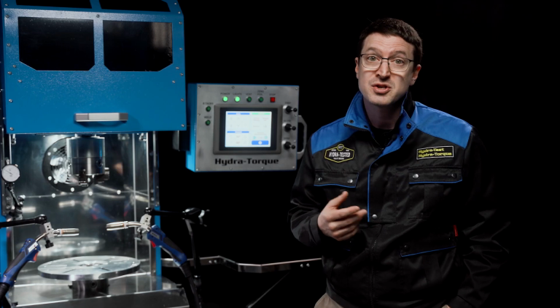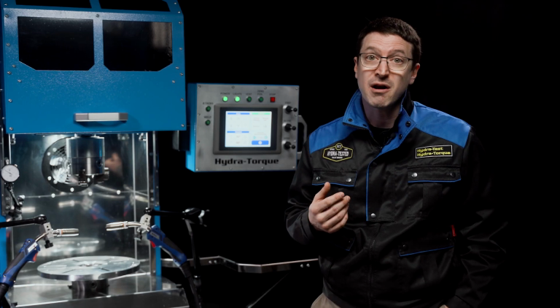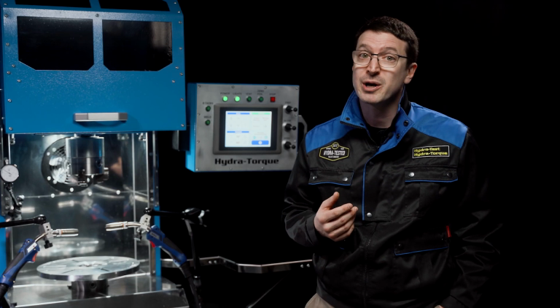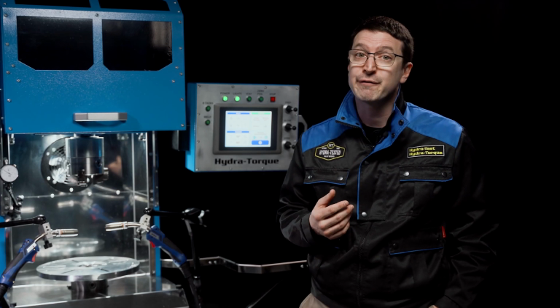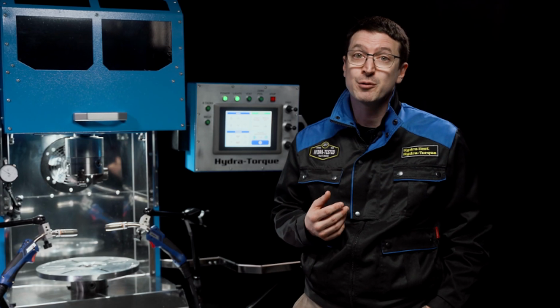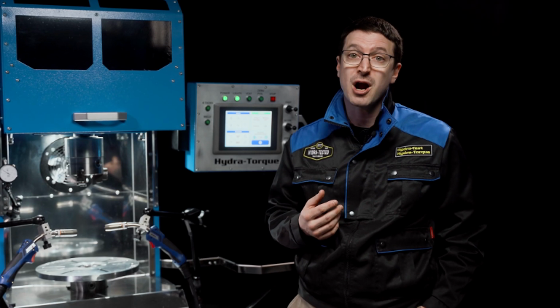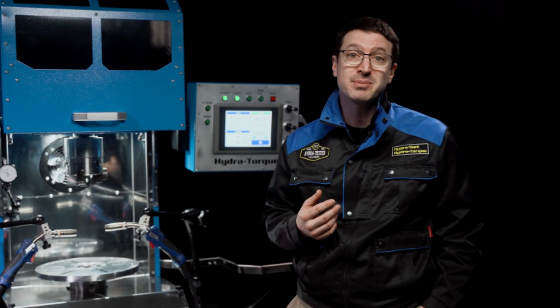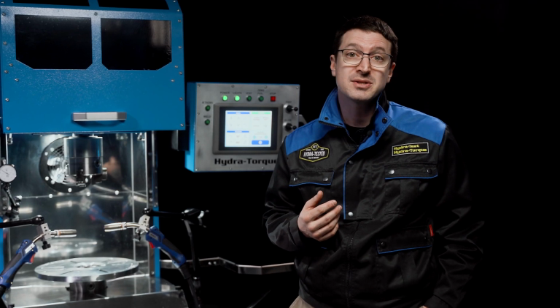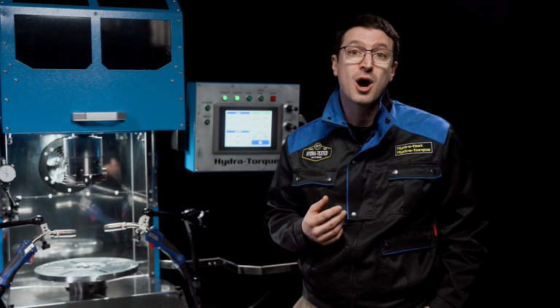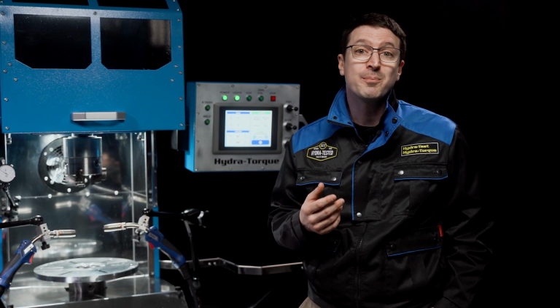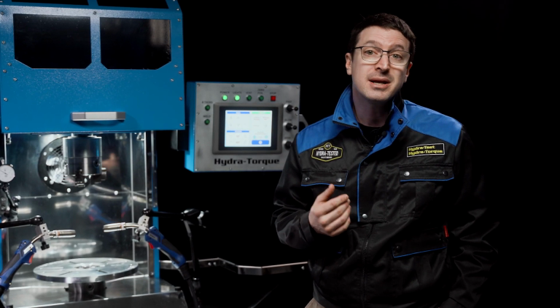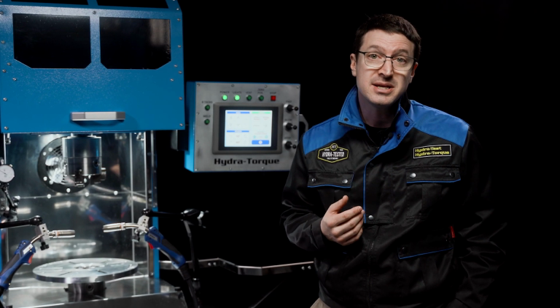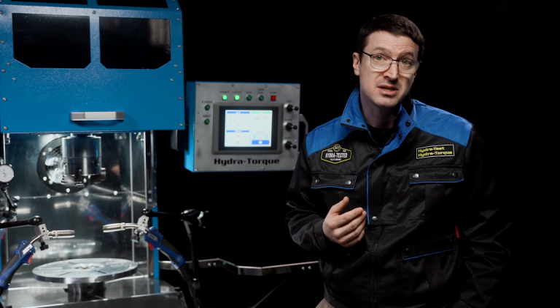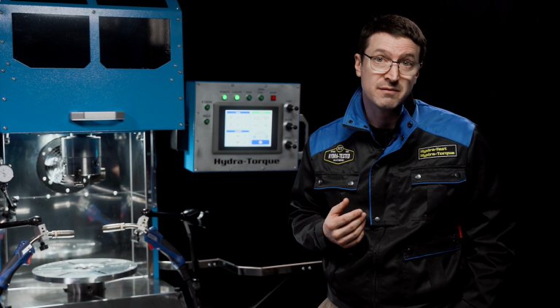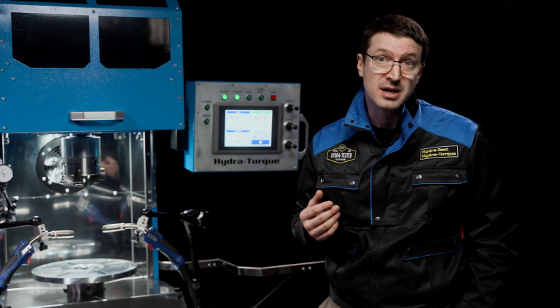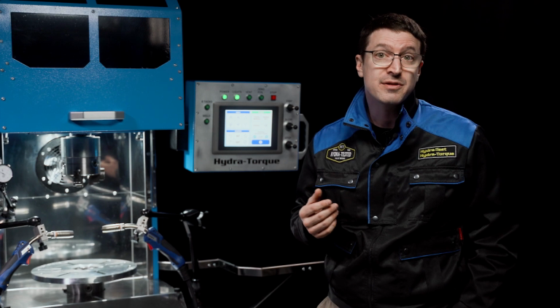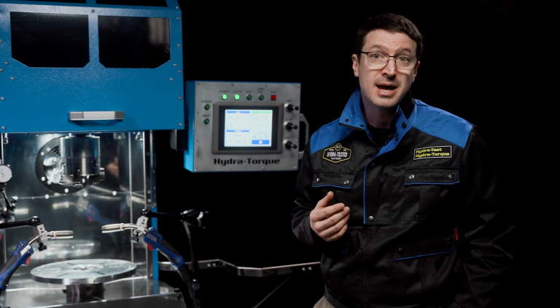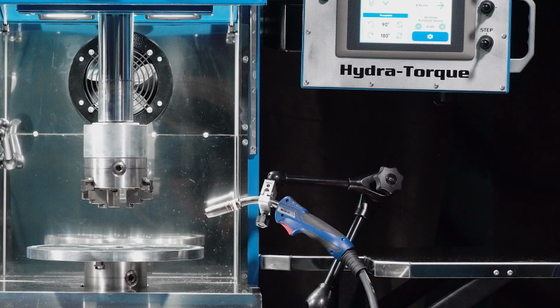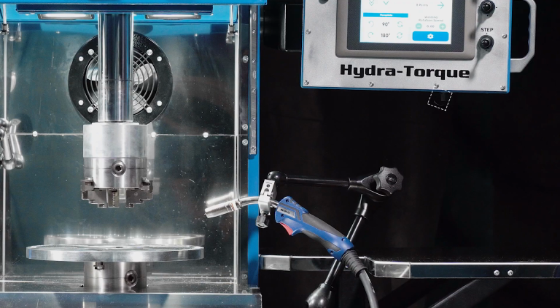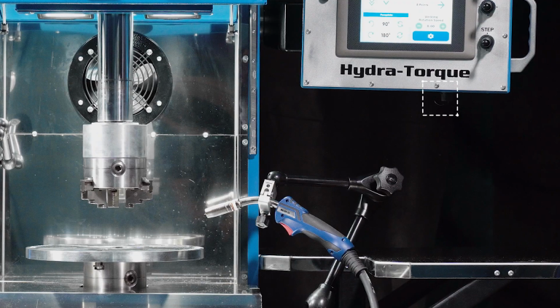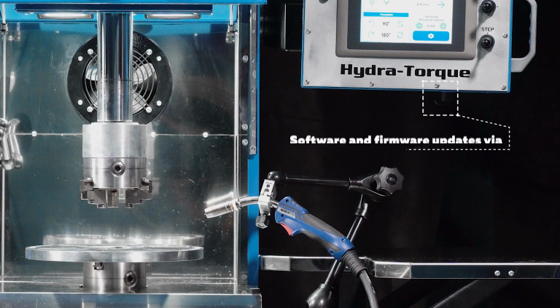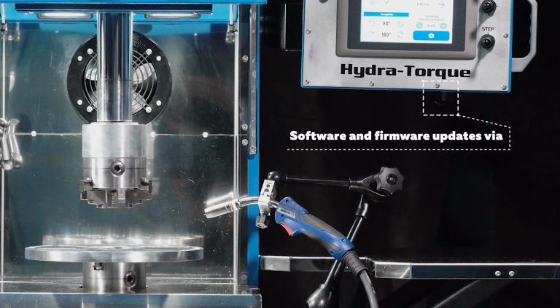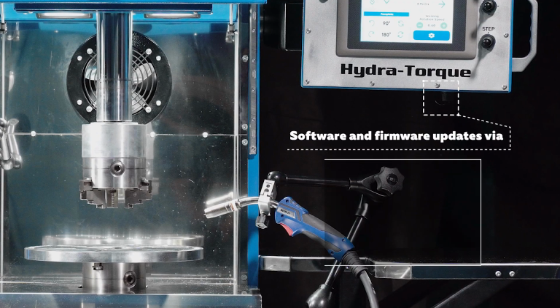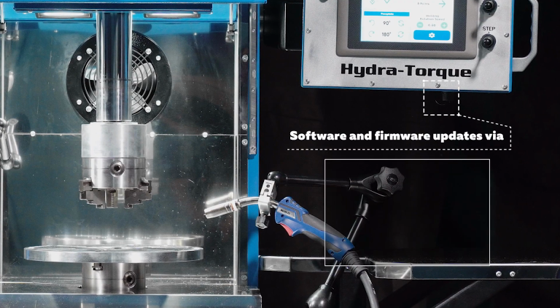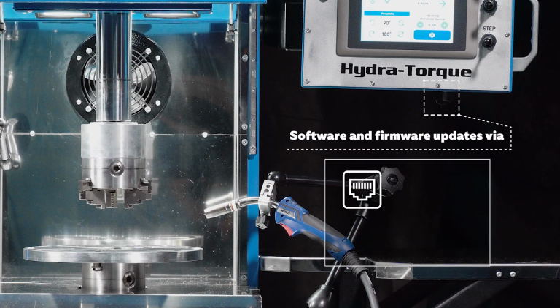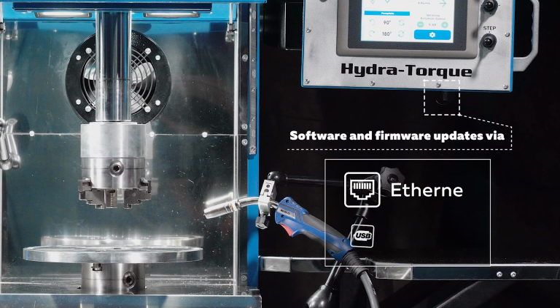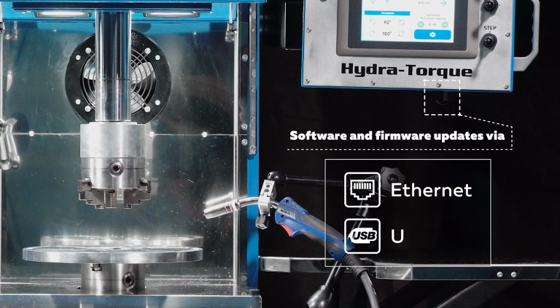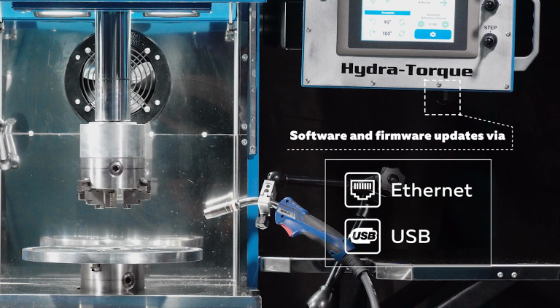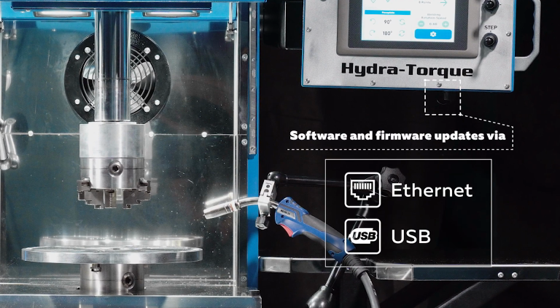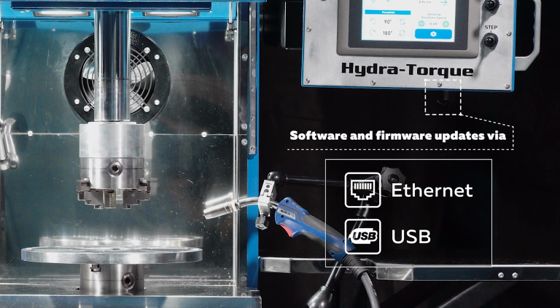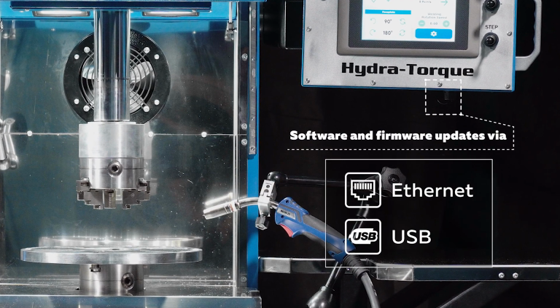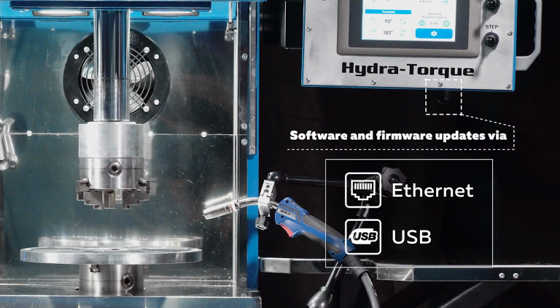Software and firmware updates are made easy via Ethernet and USB connectors located on the operator's panel.